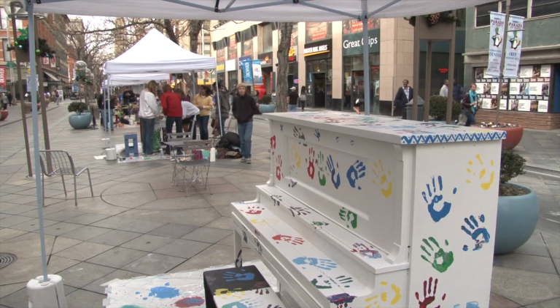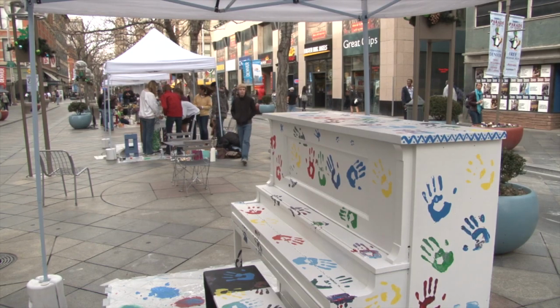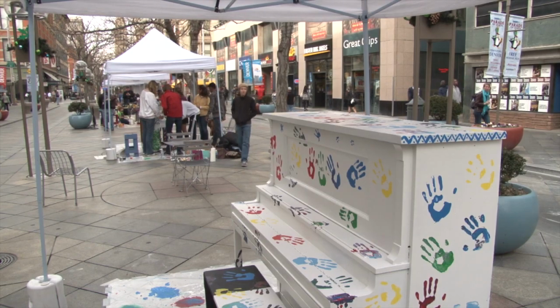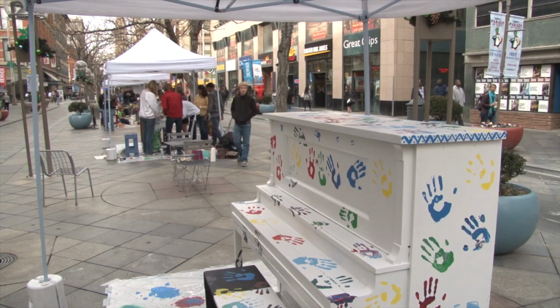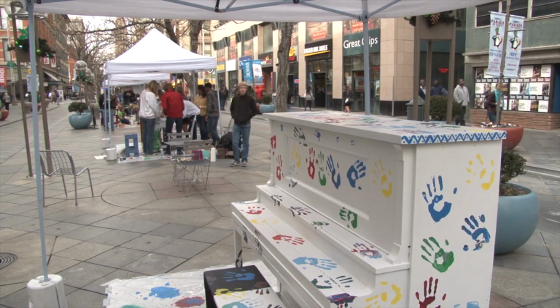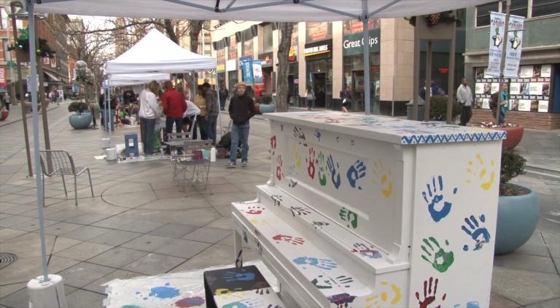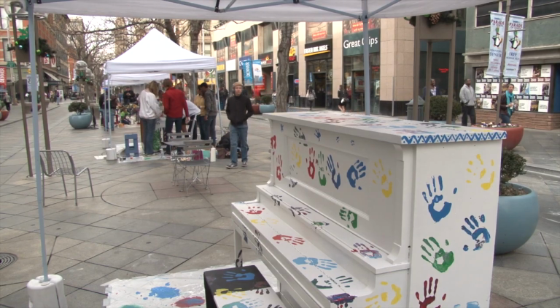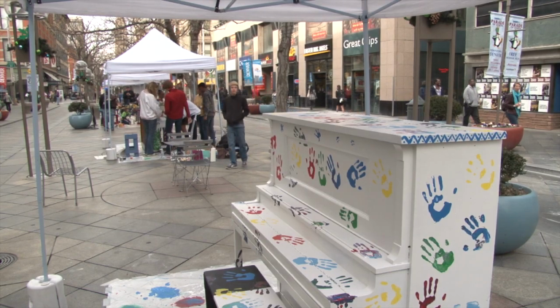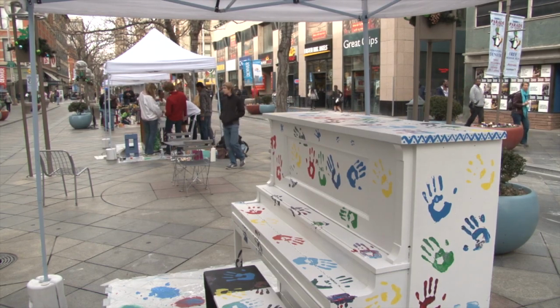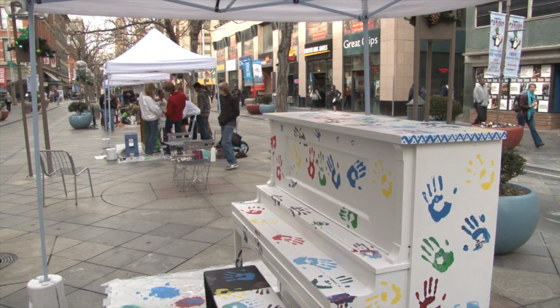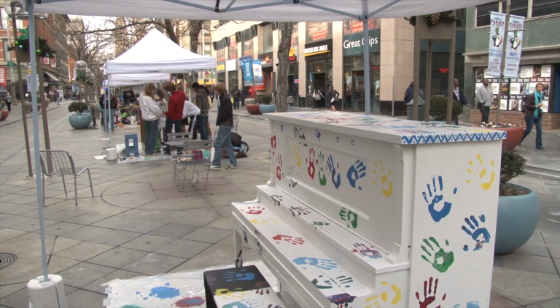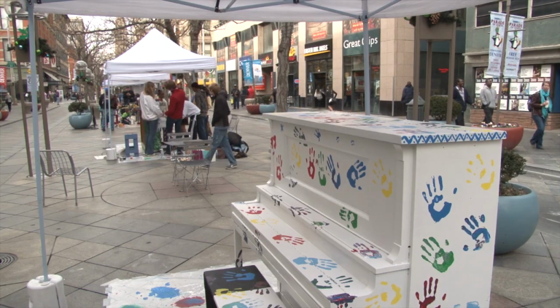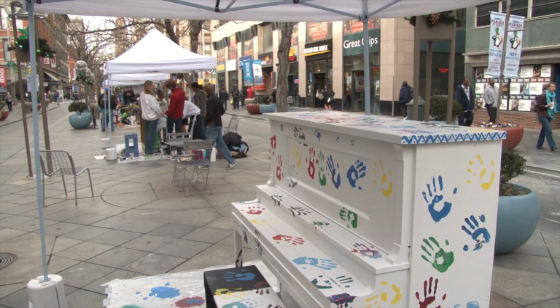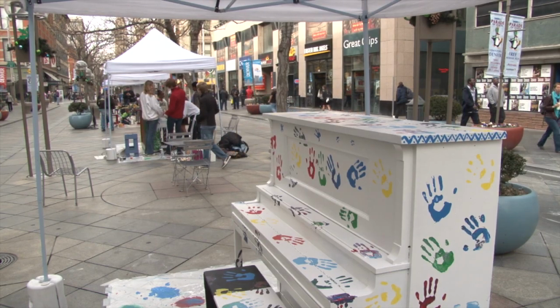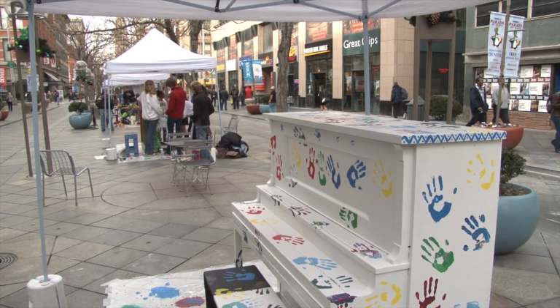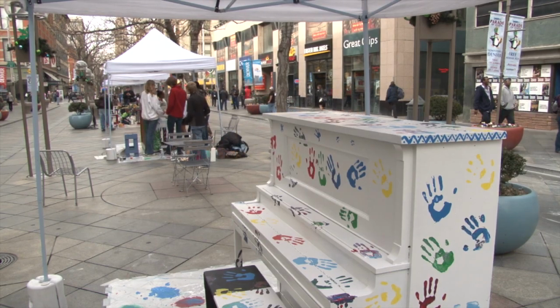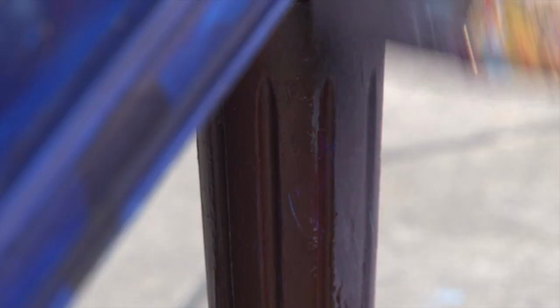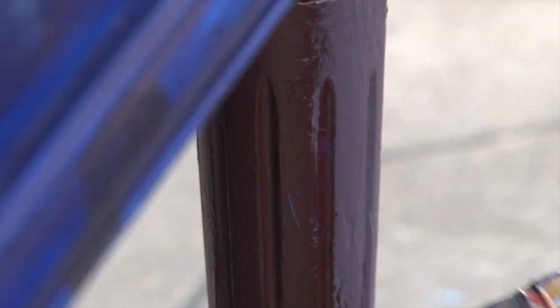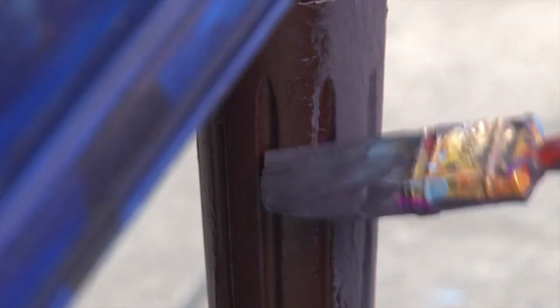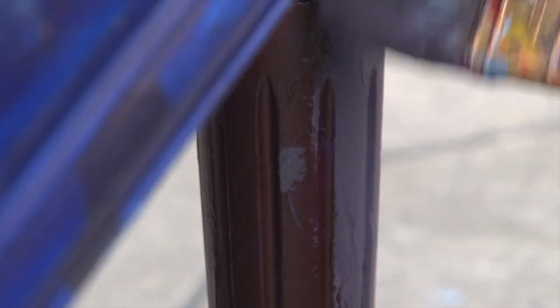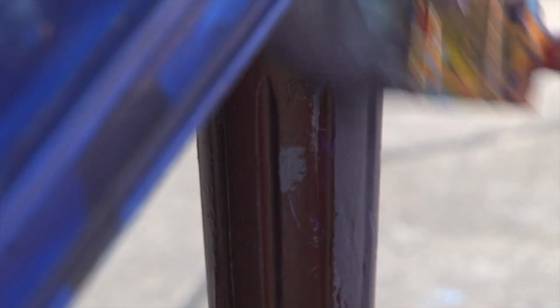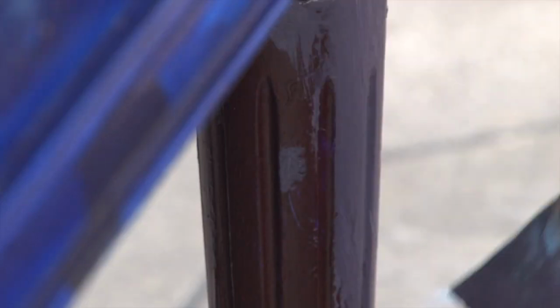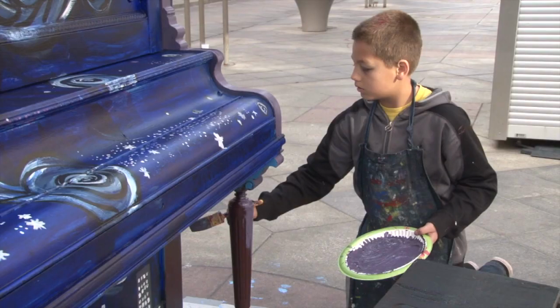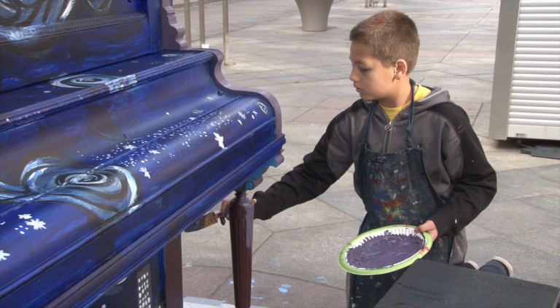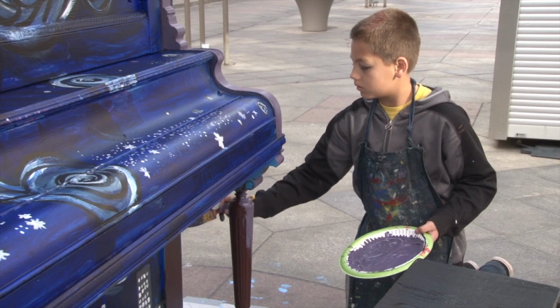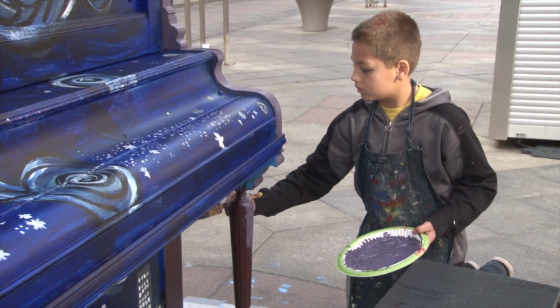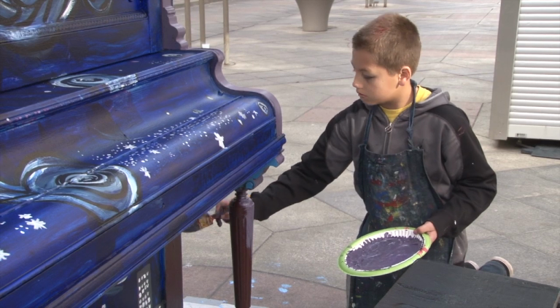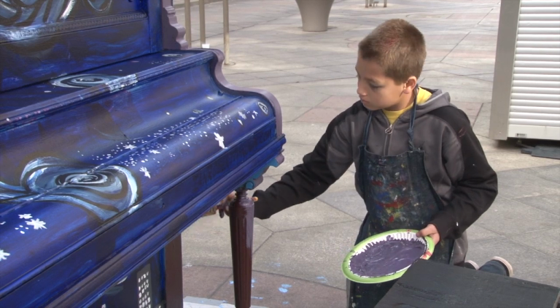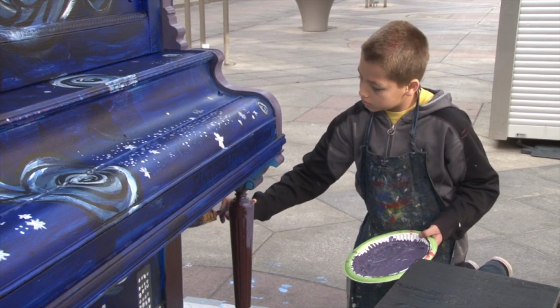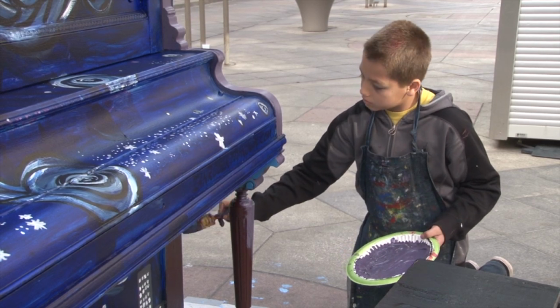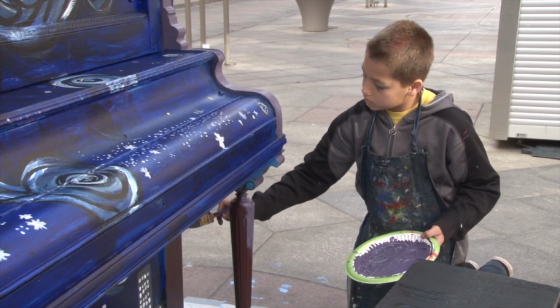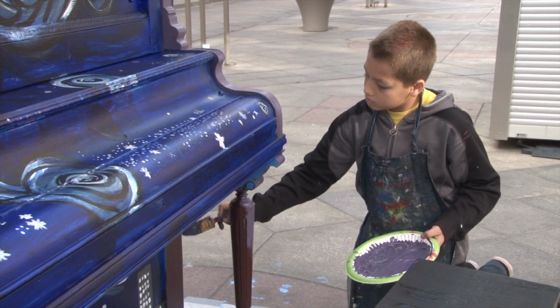We've always seen these pianos when we're downtown, so it's cool to be a part of like decorating them.